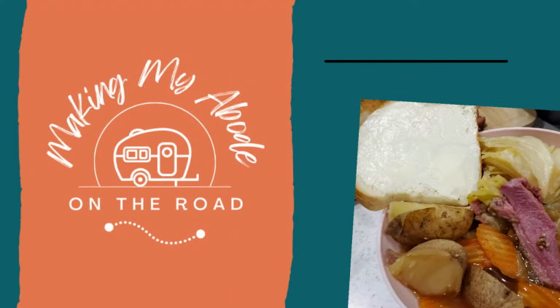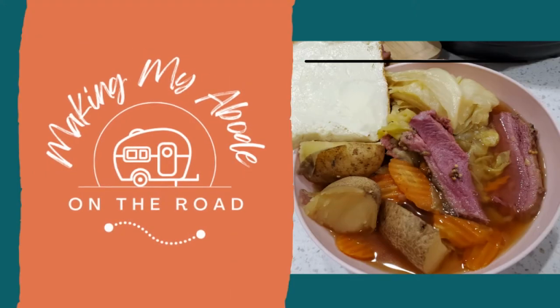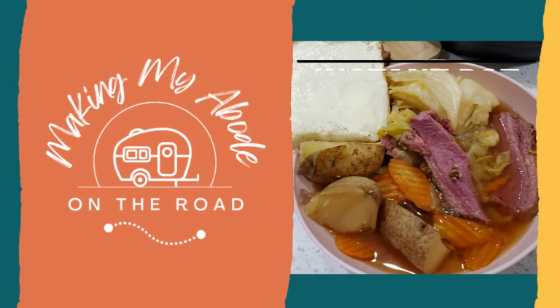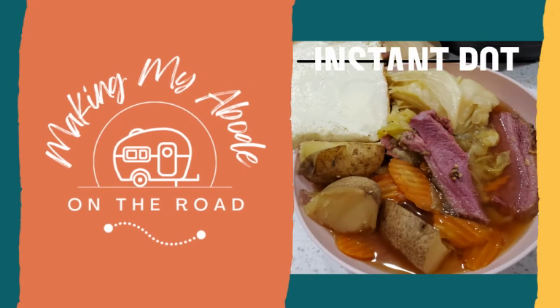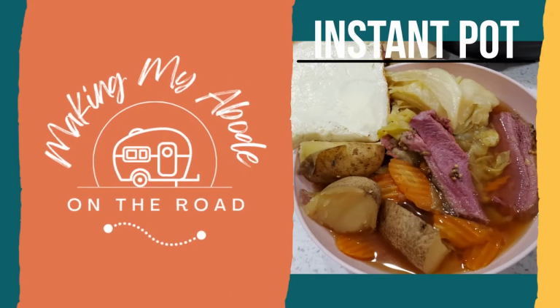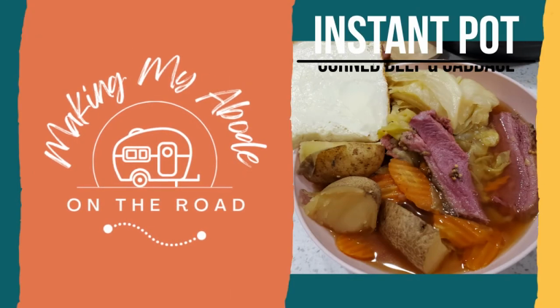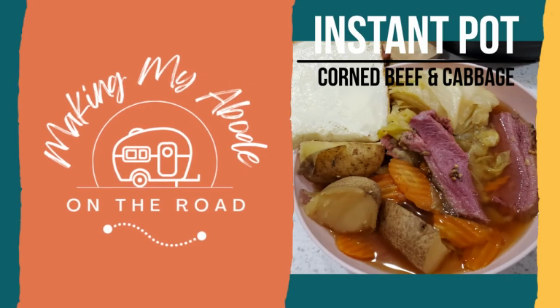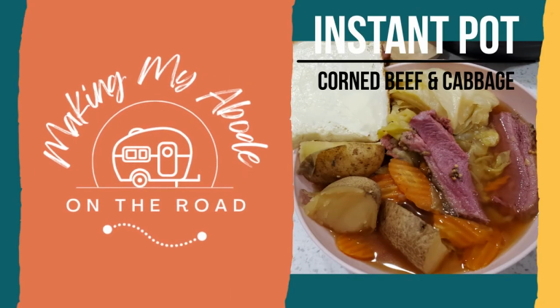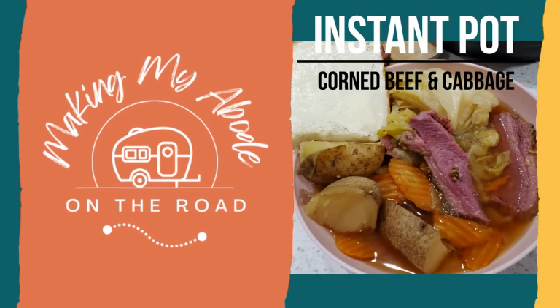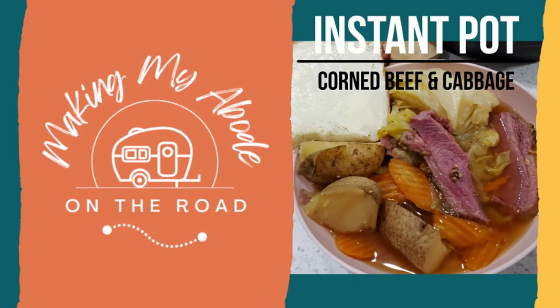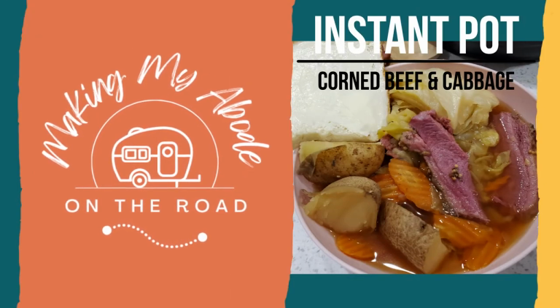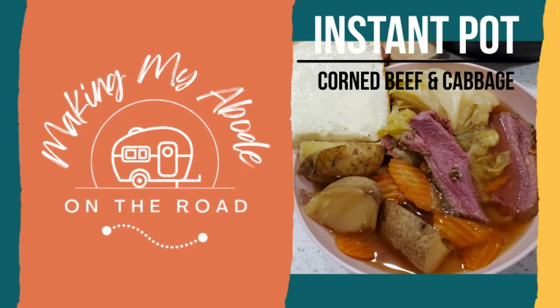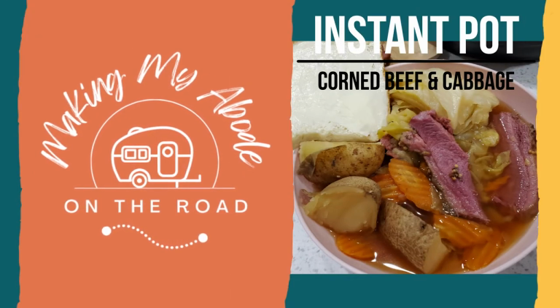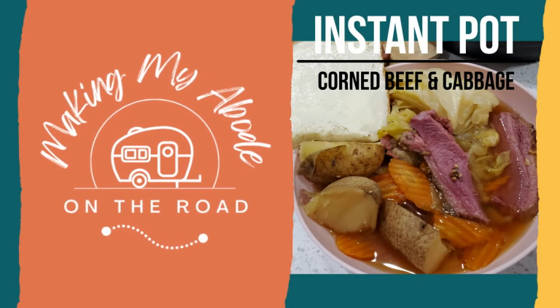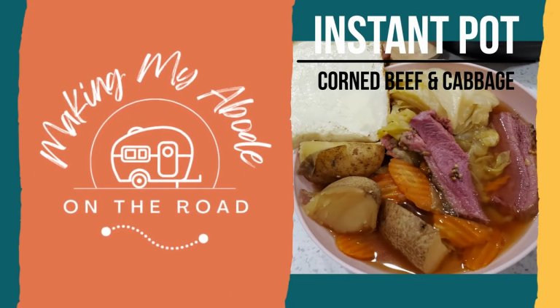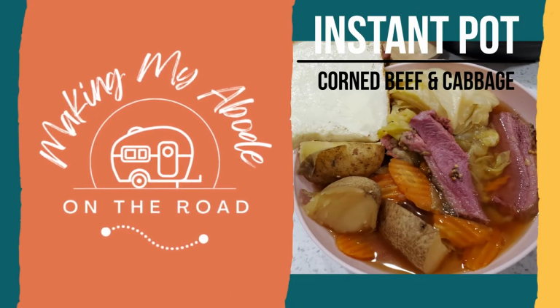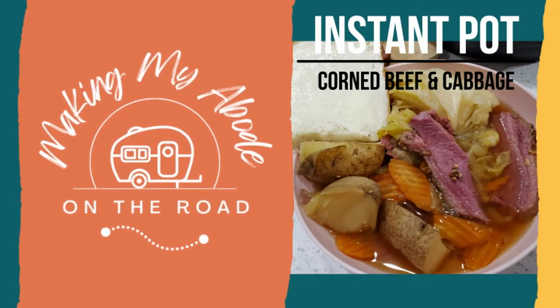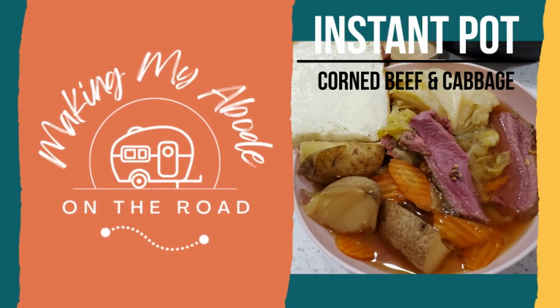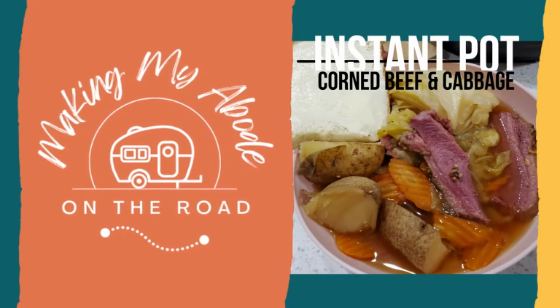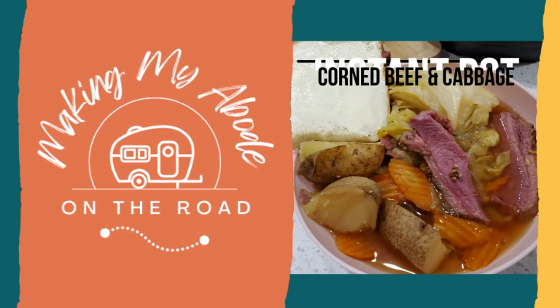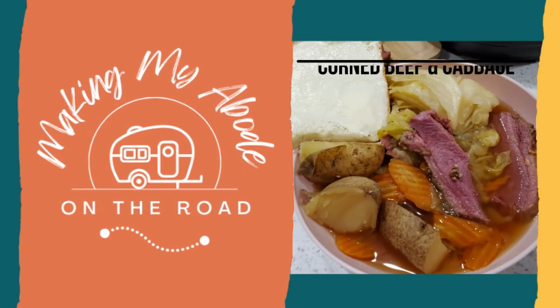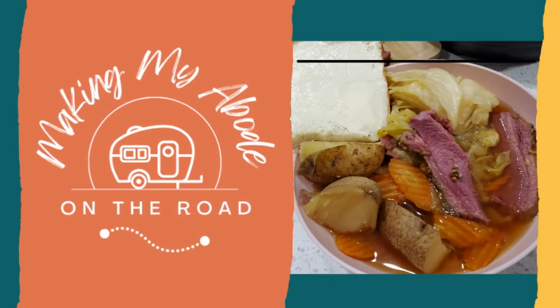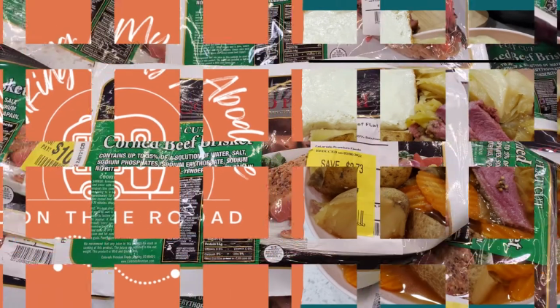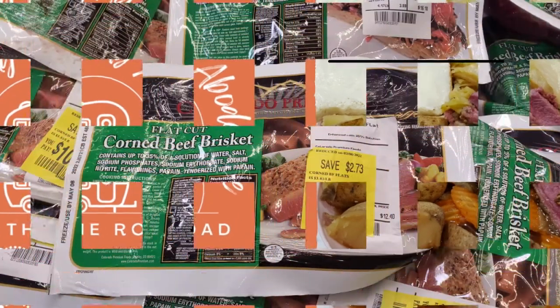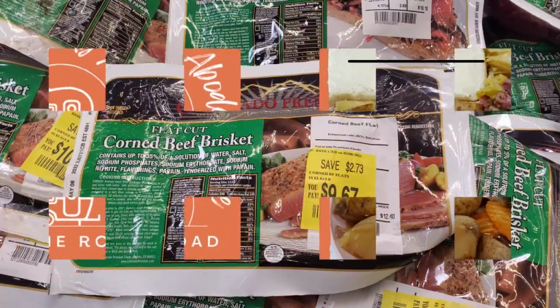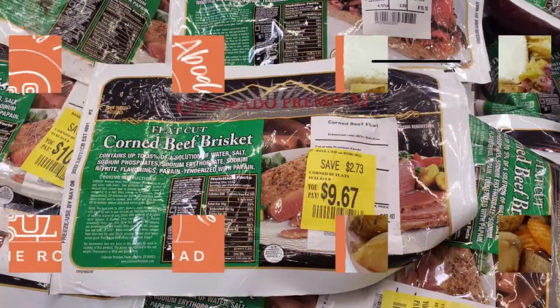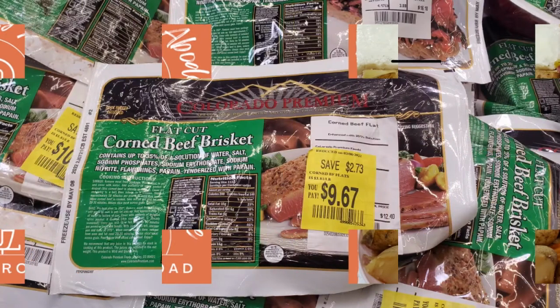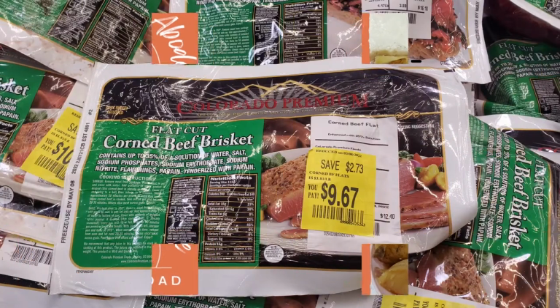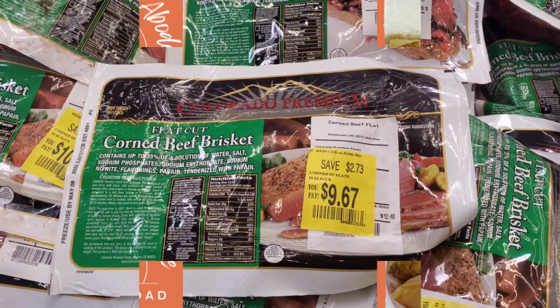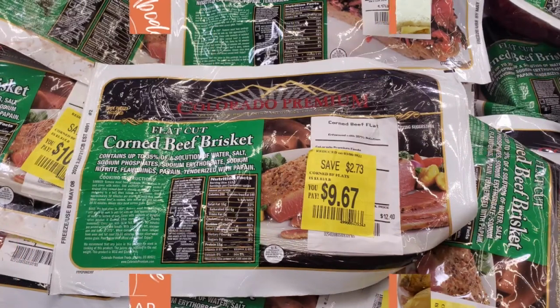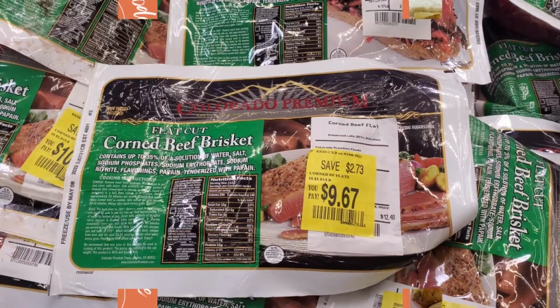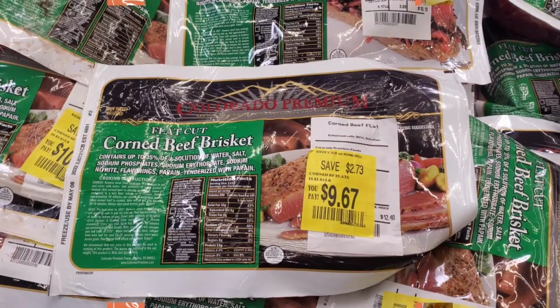Welcome back to my channel. If you're new here, my name is Leanne, and today I'm making corned beef and cabbage.